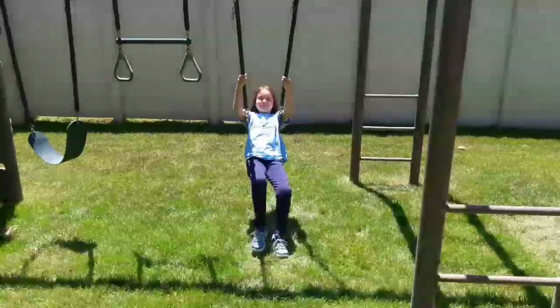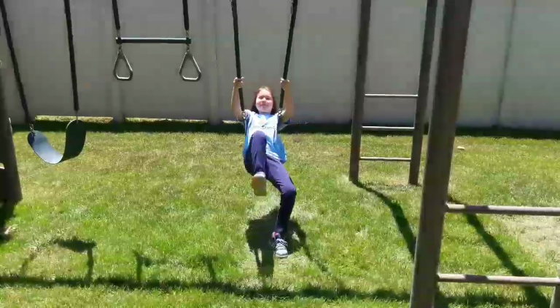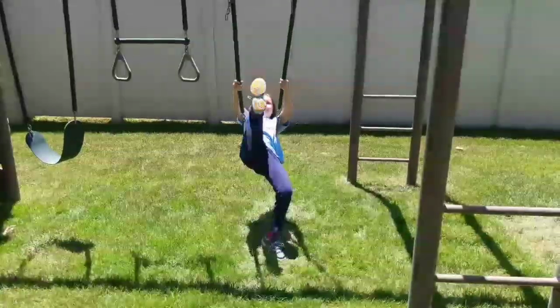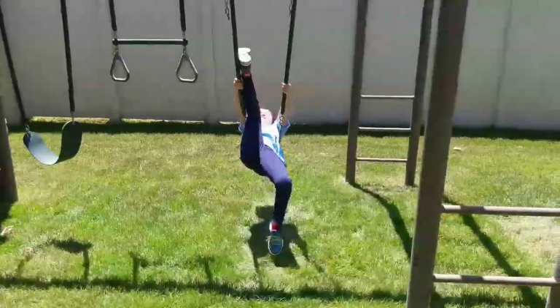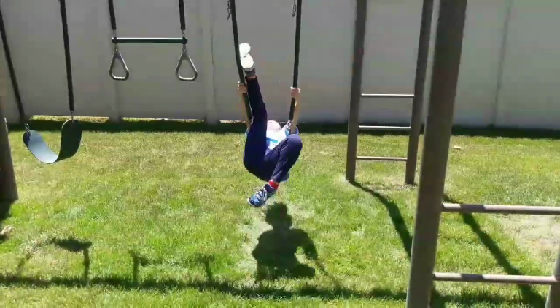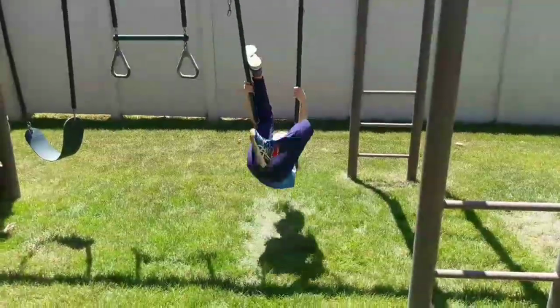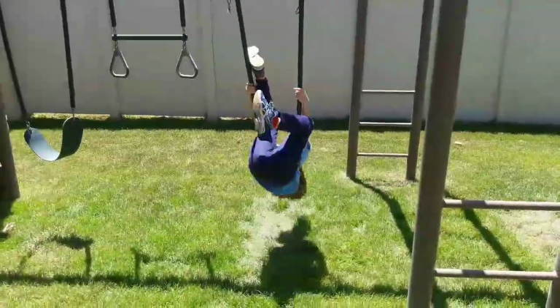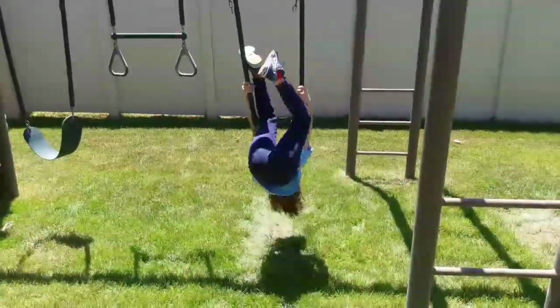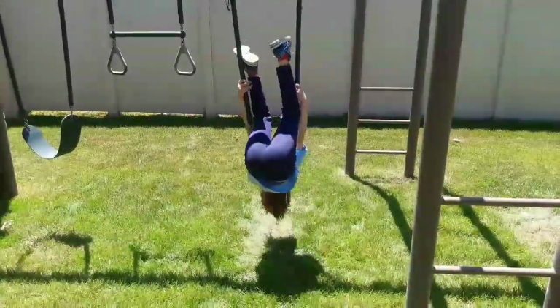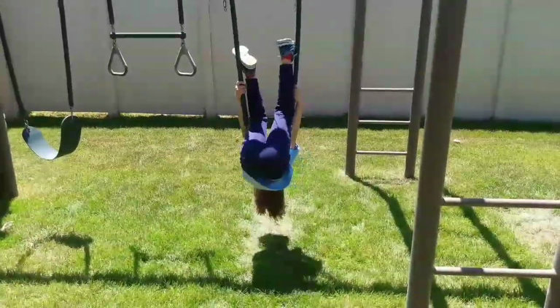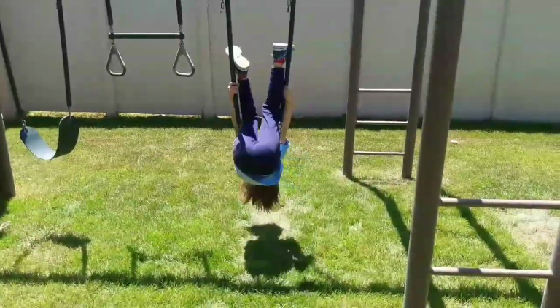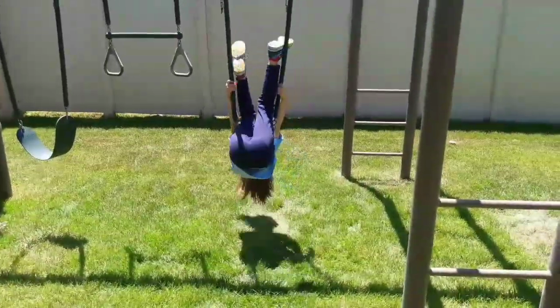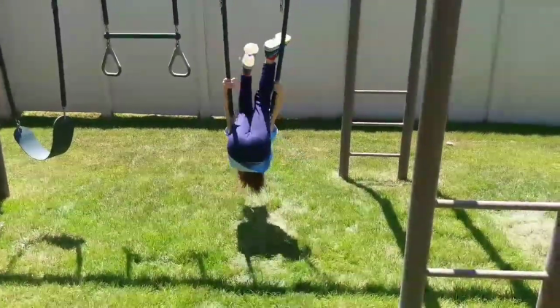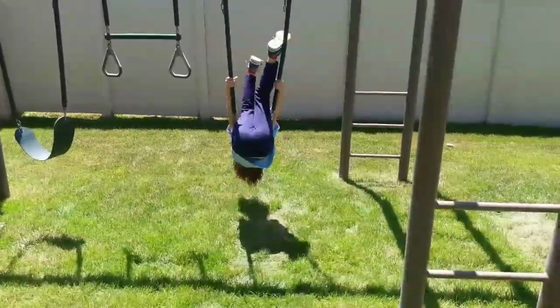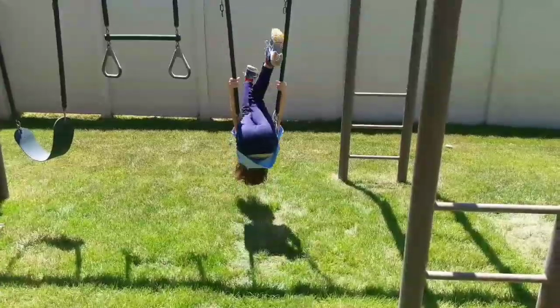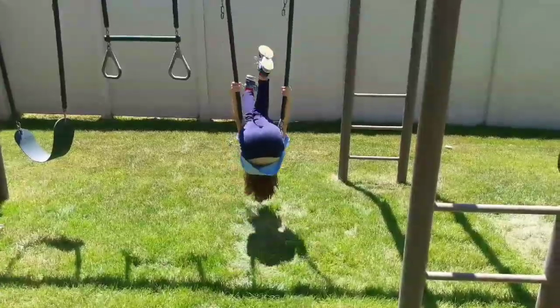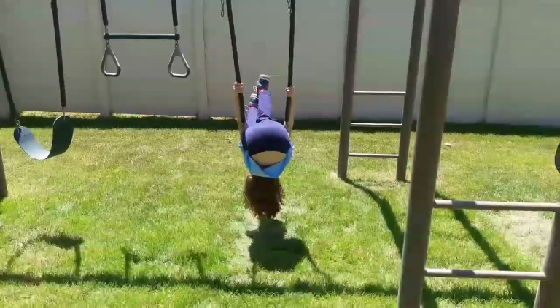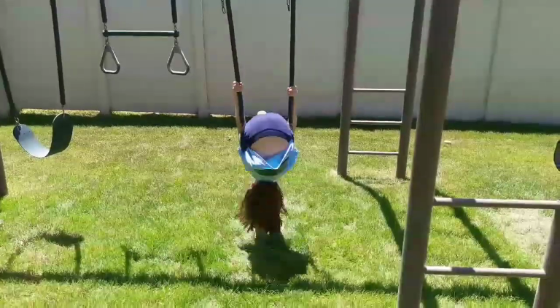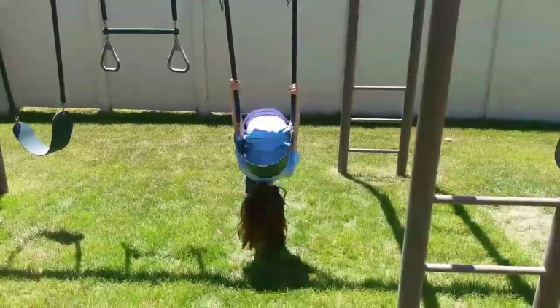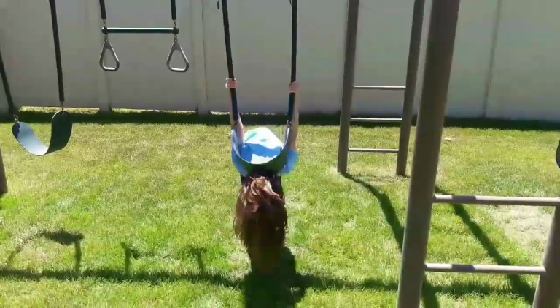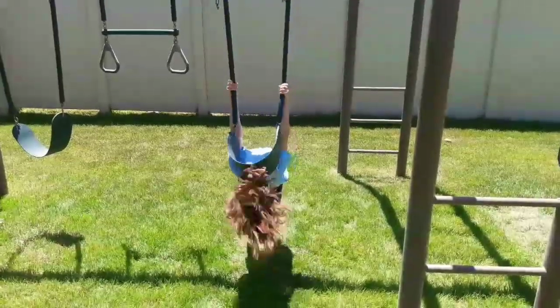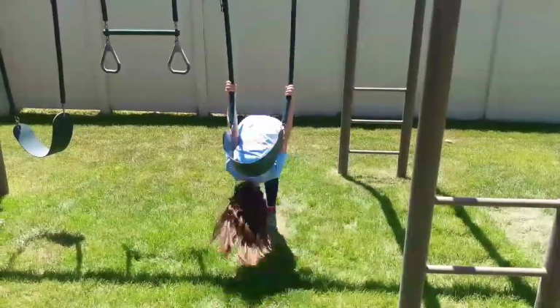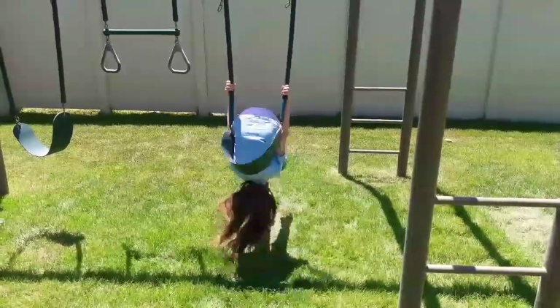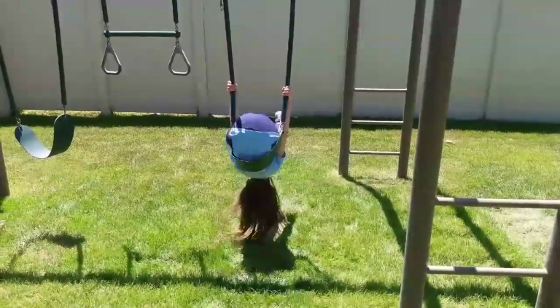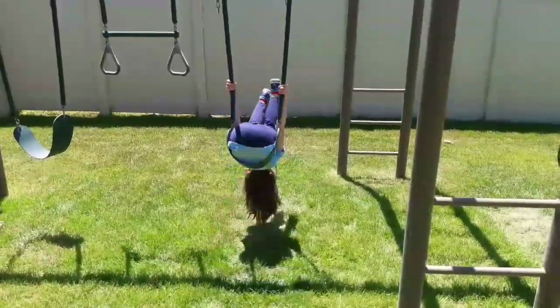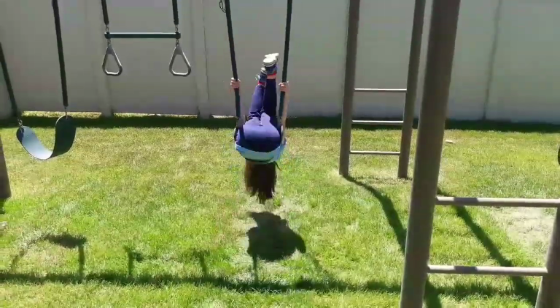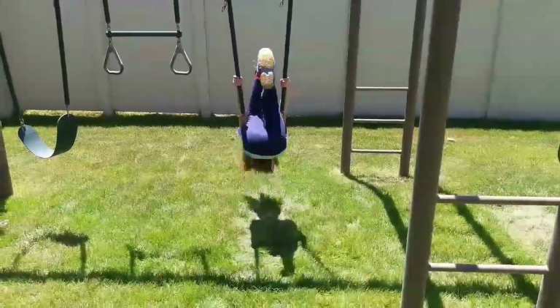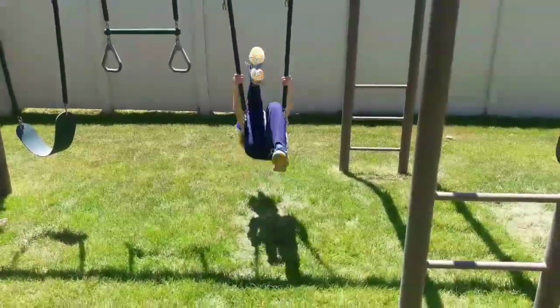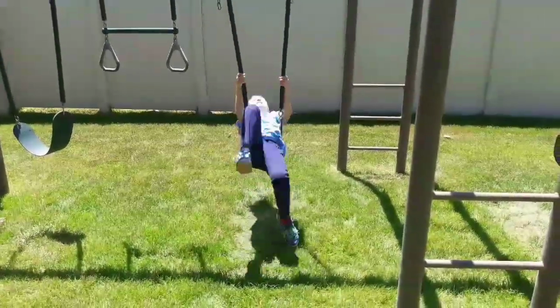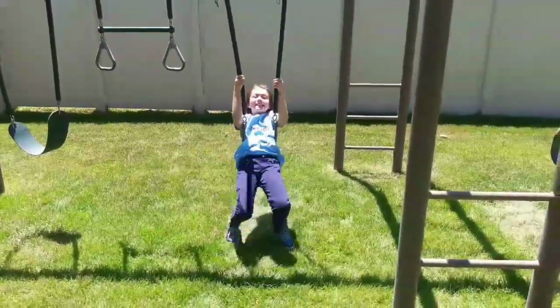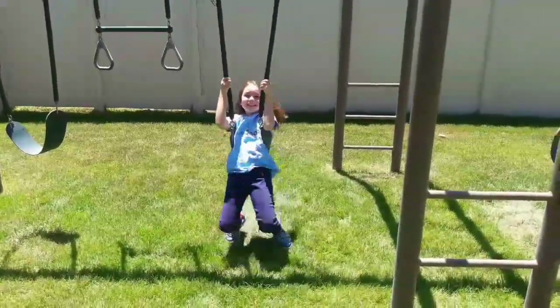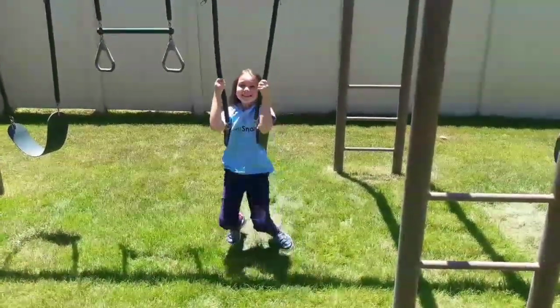This is the double backflip. For this trick, all you need to do is kick hard against the ground twice, setting your legs above your head.